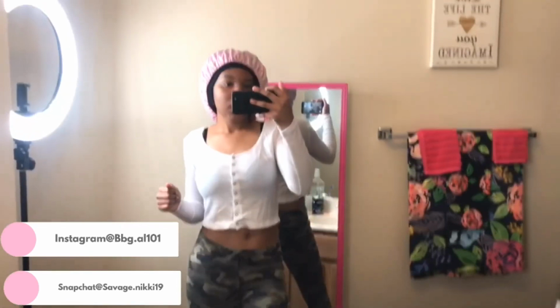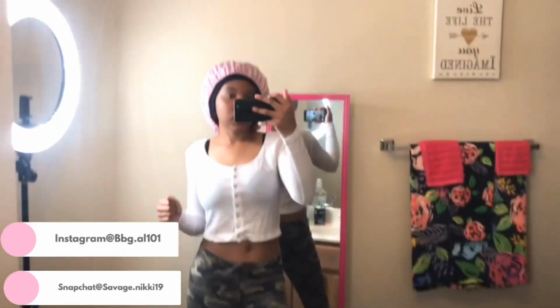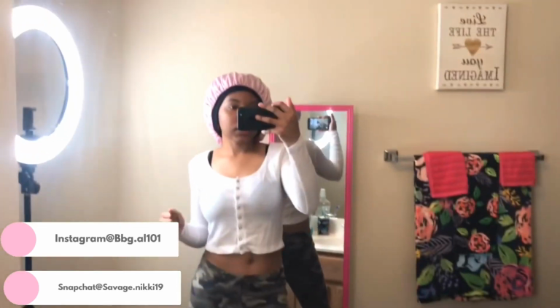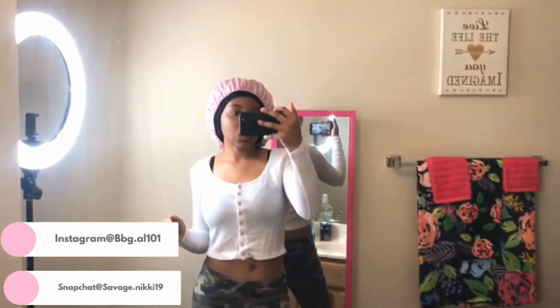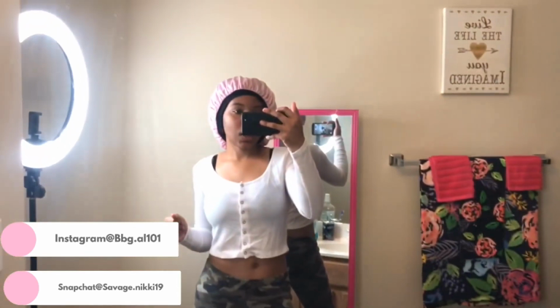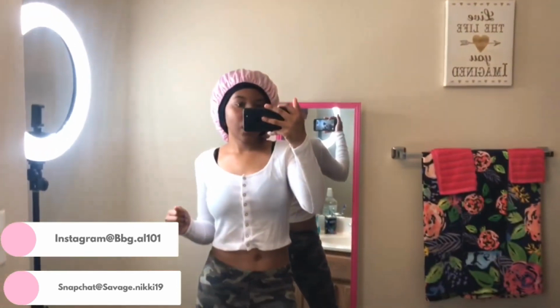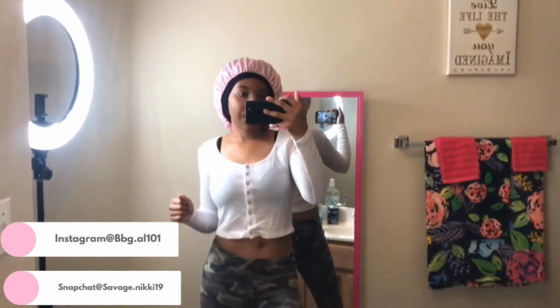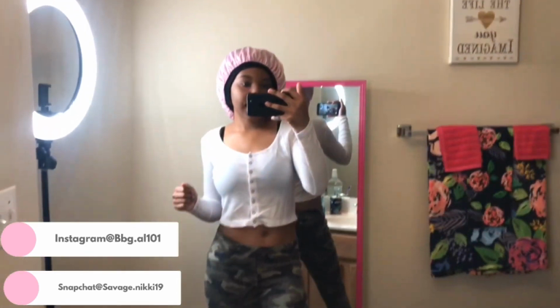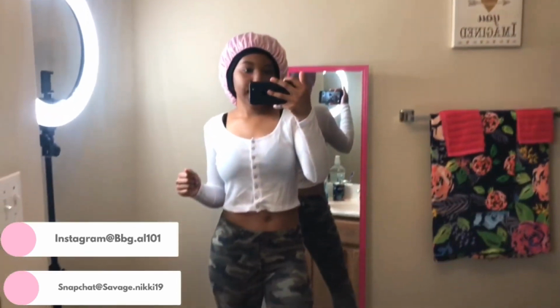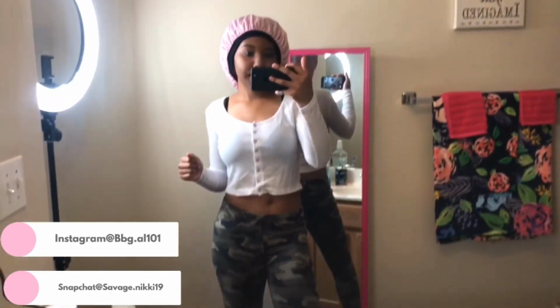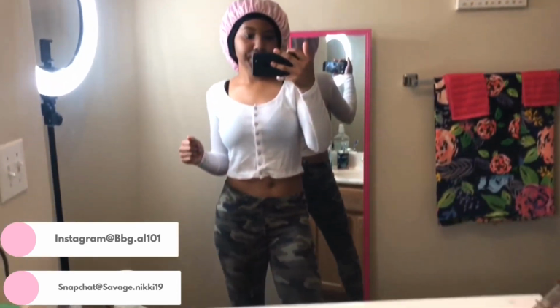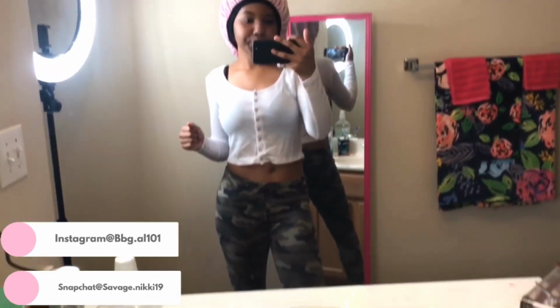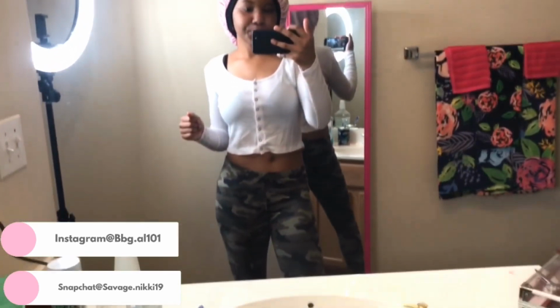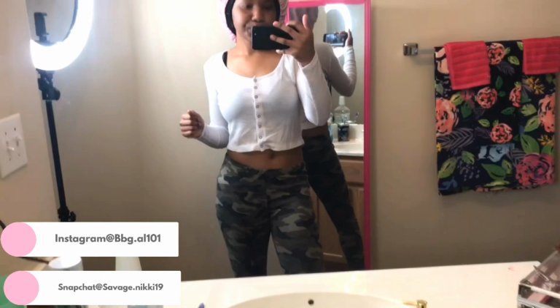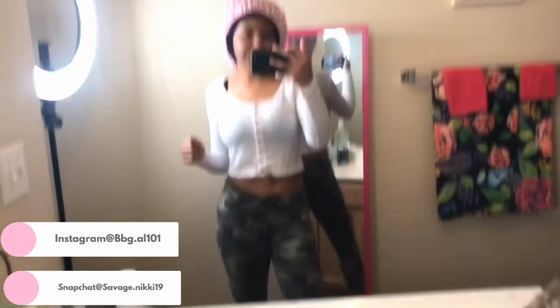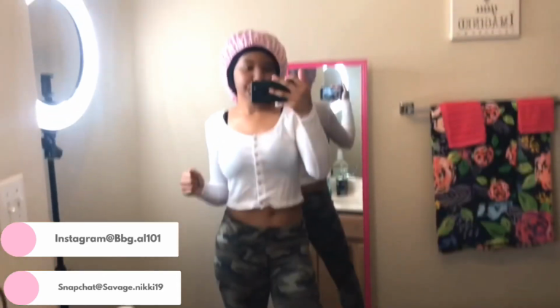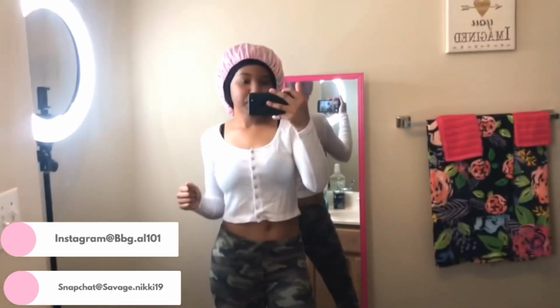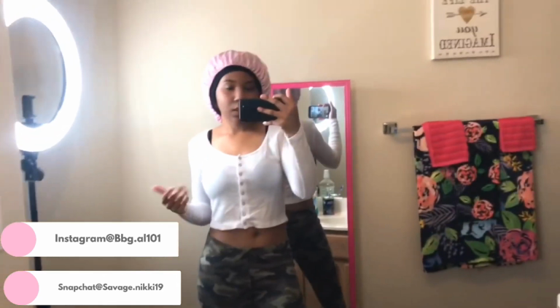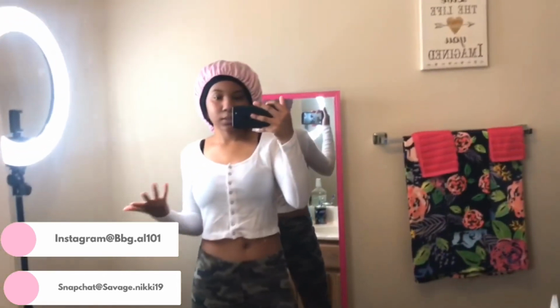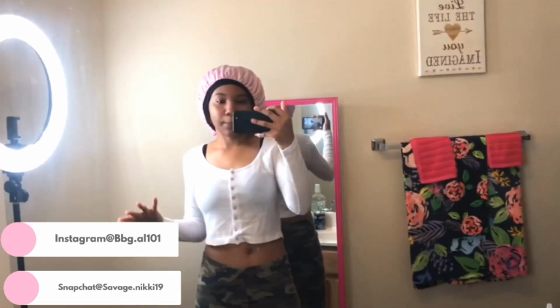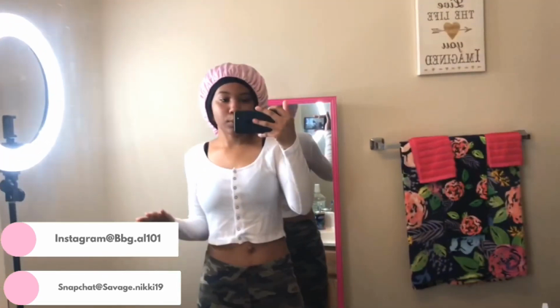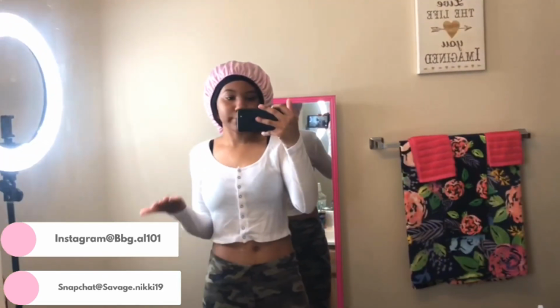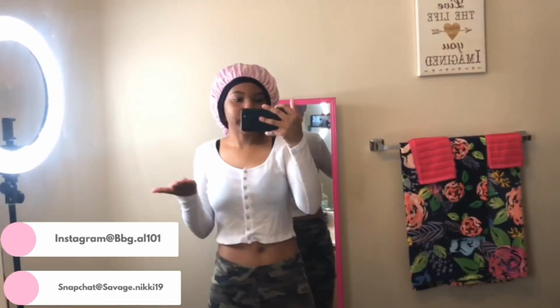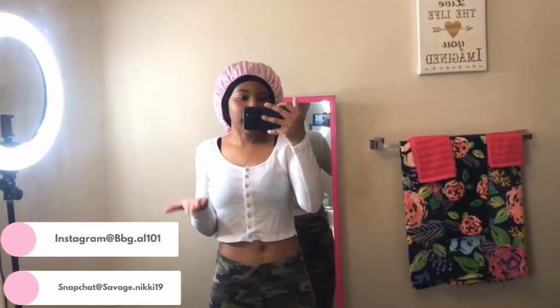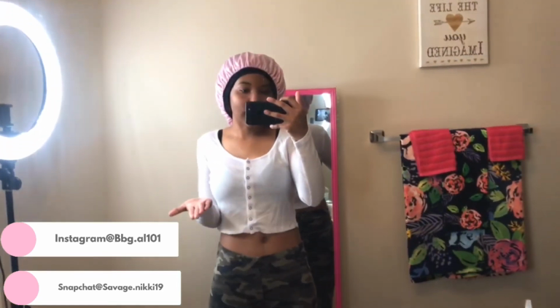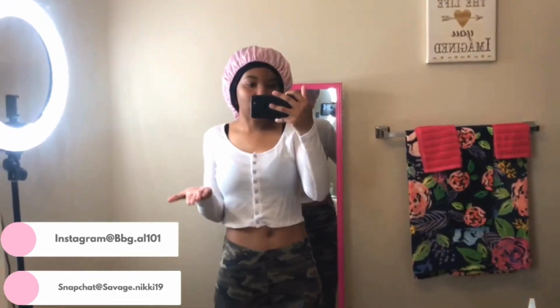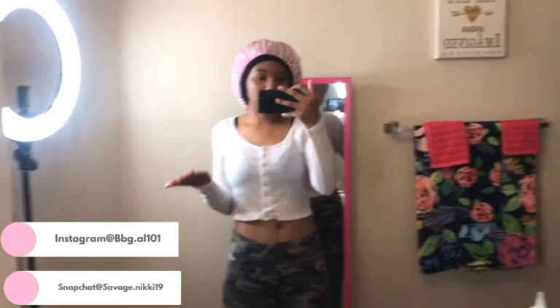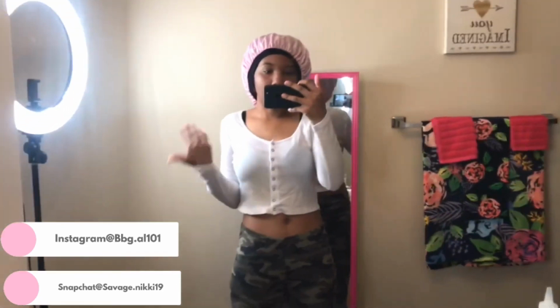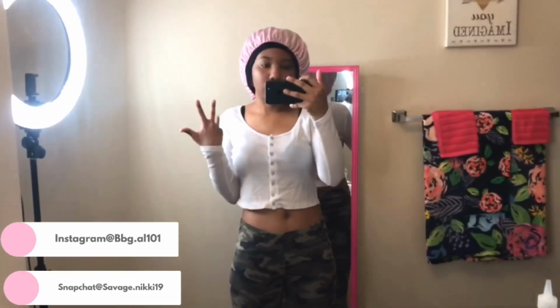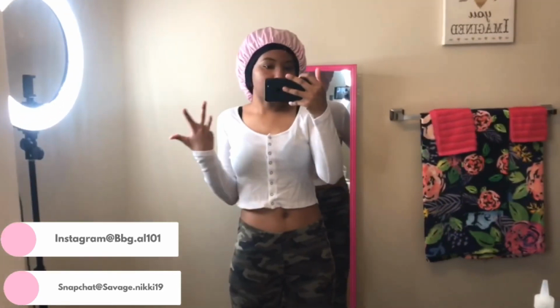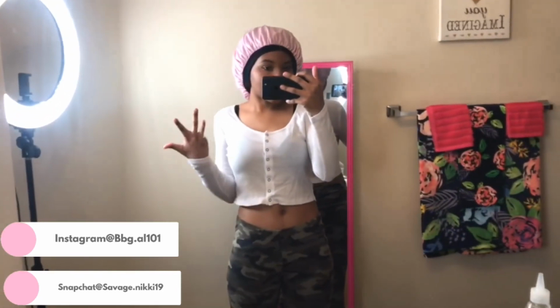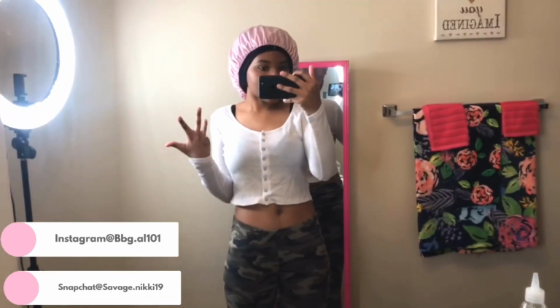This is what I'm wearing — simple. I'm not going out, I'm not doing anything.